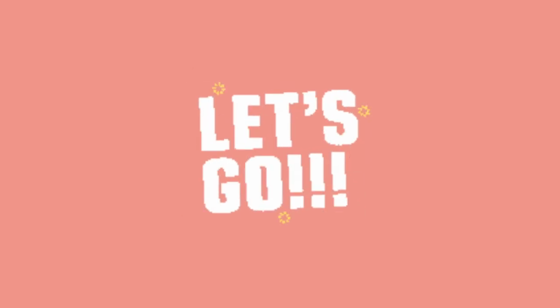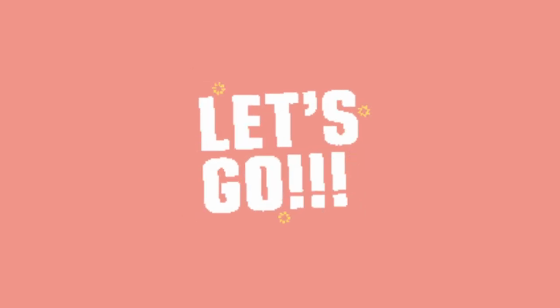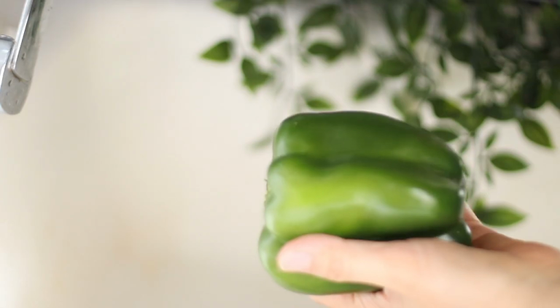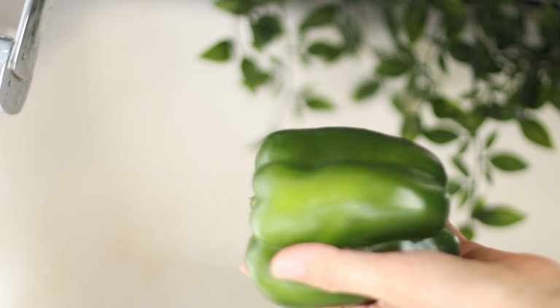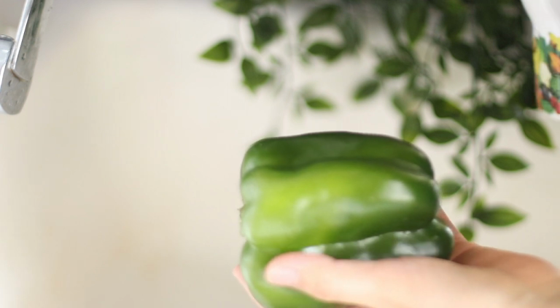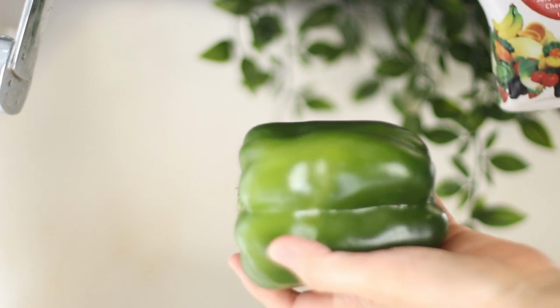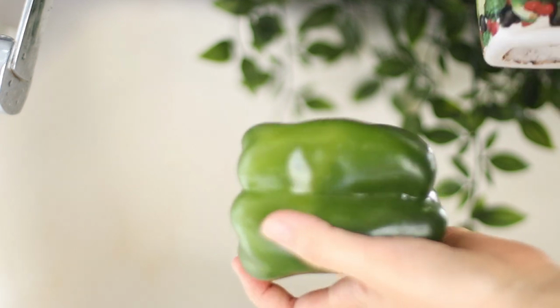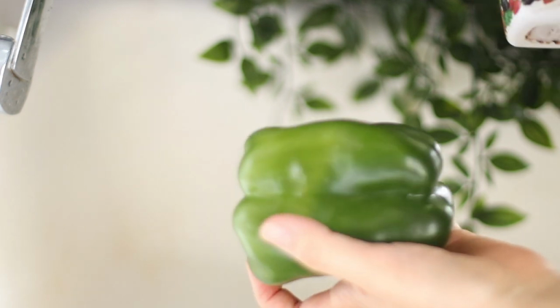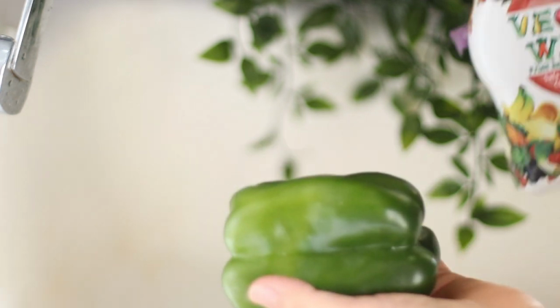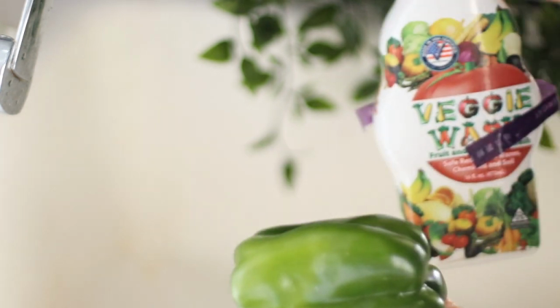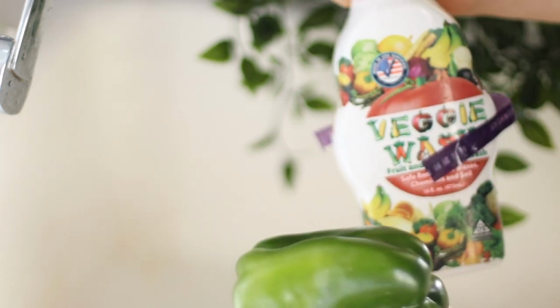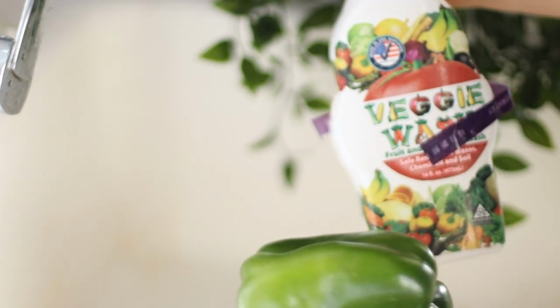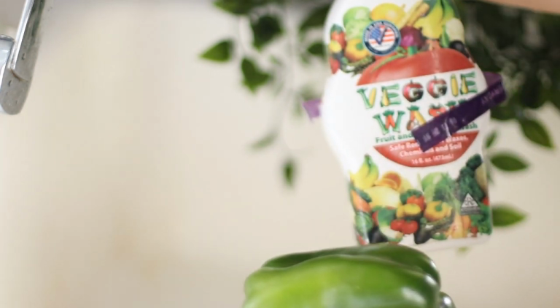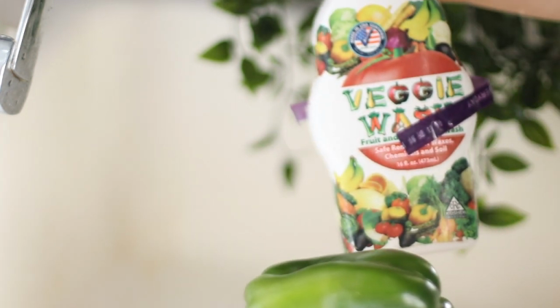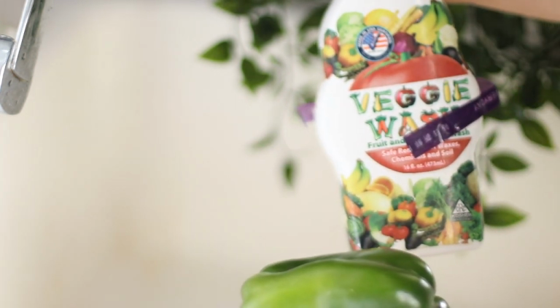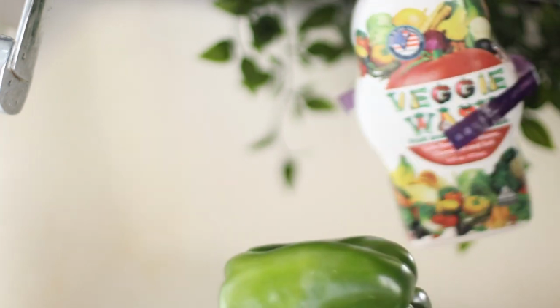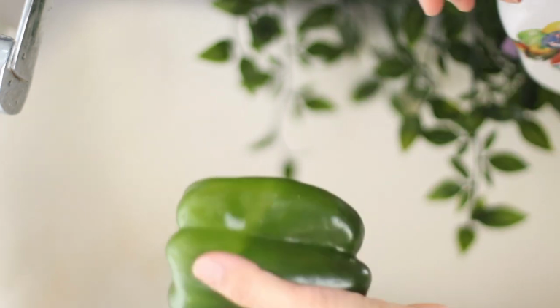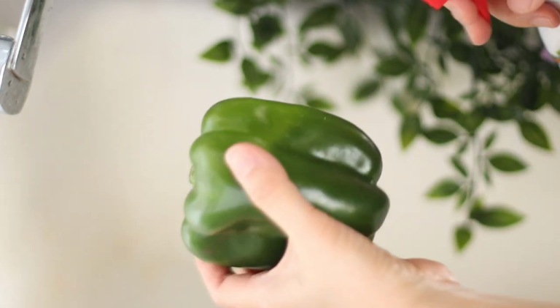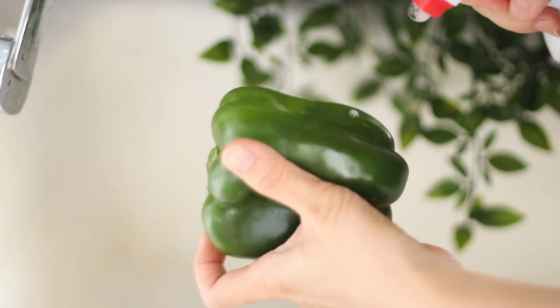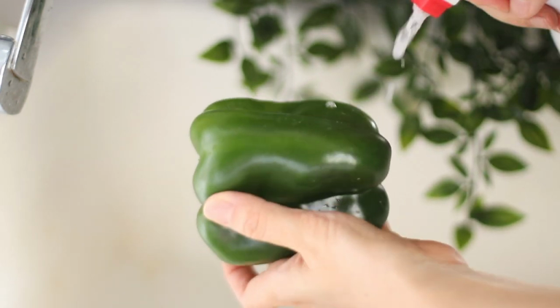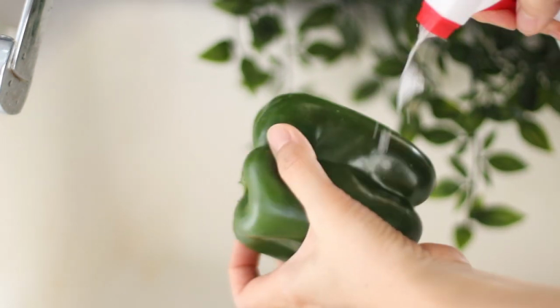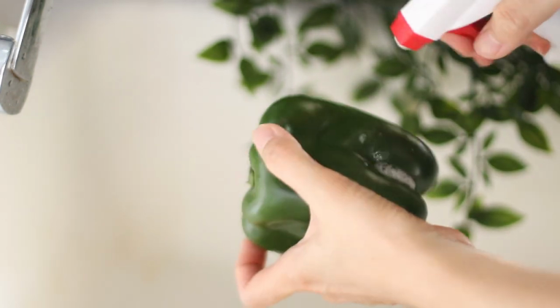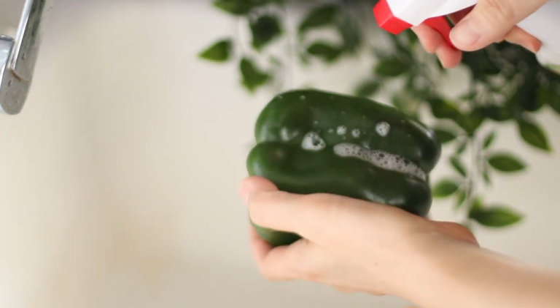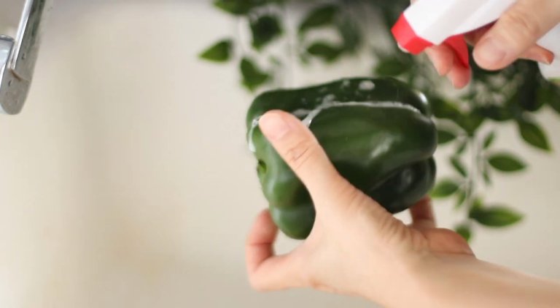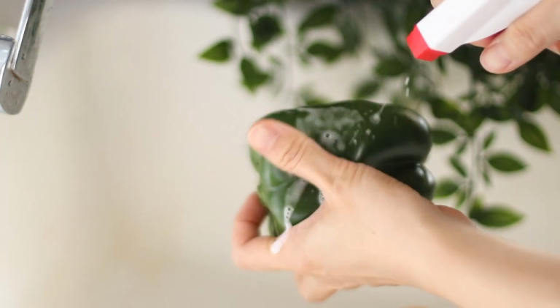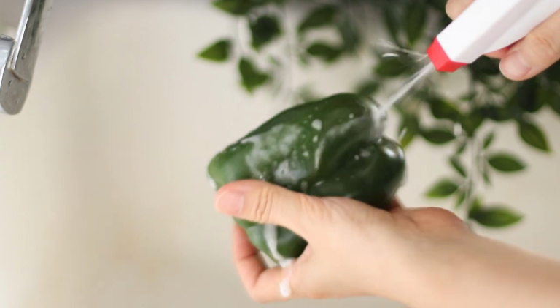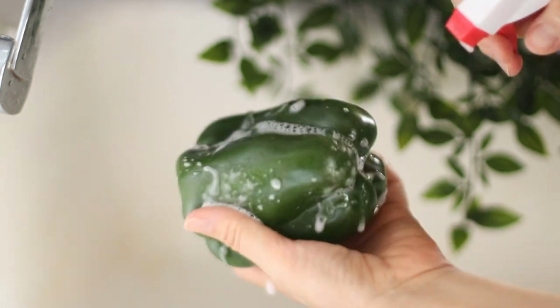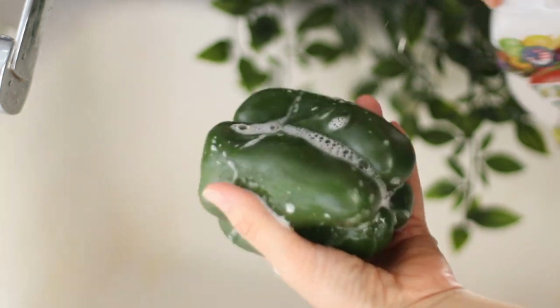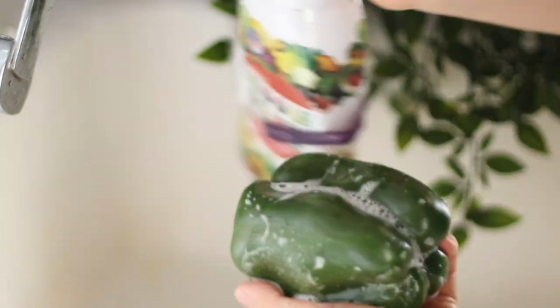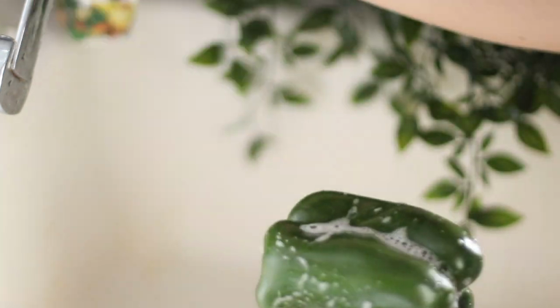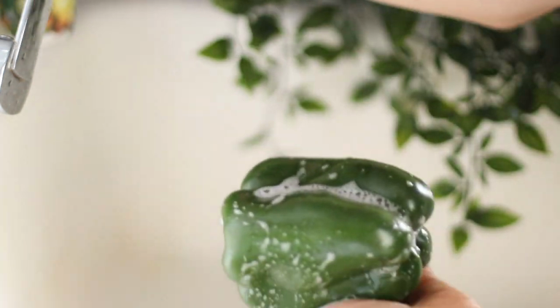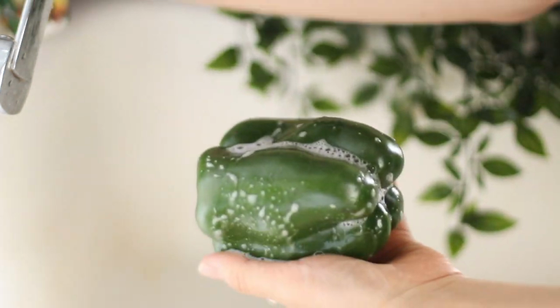Let's start to wash it first. I use vegetable wash to spray it and rub the surface.